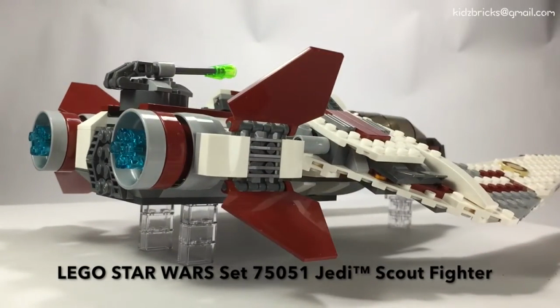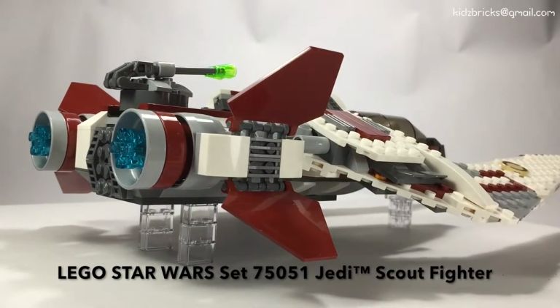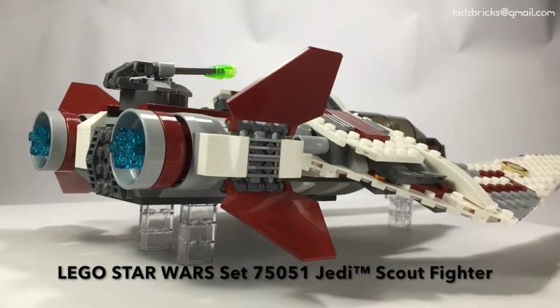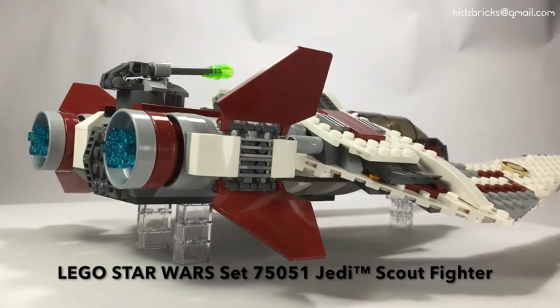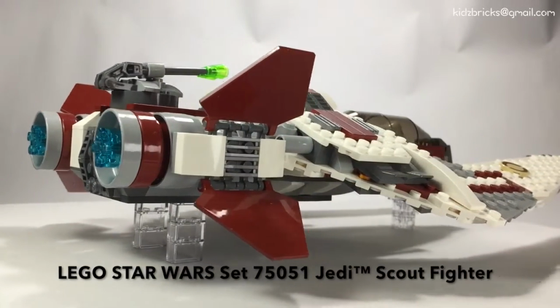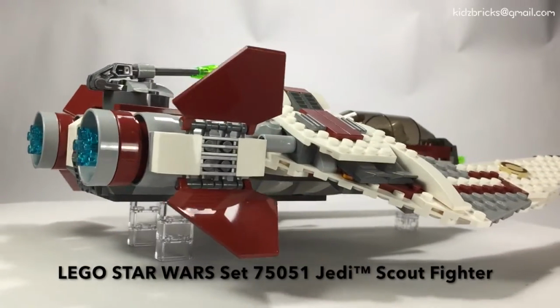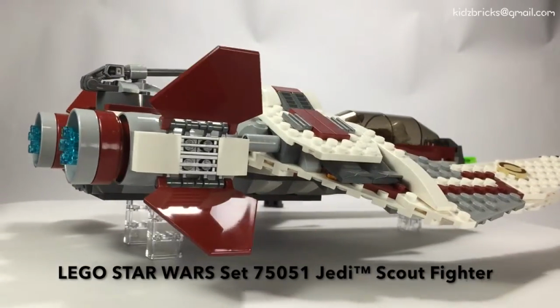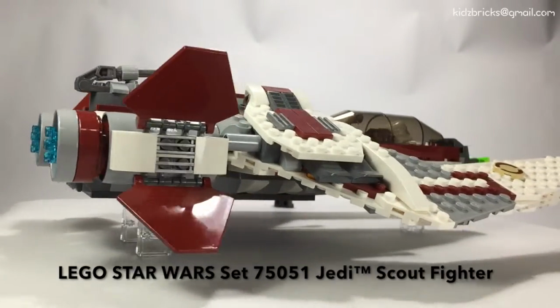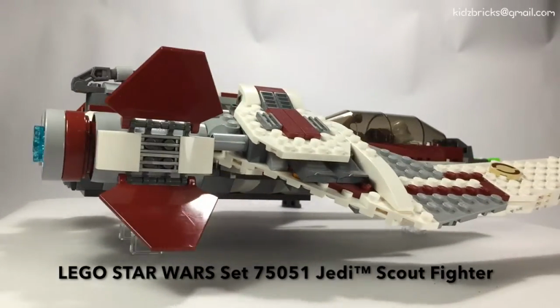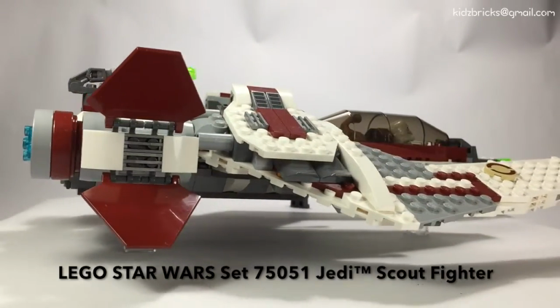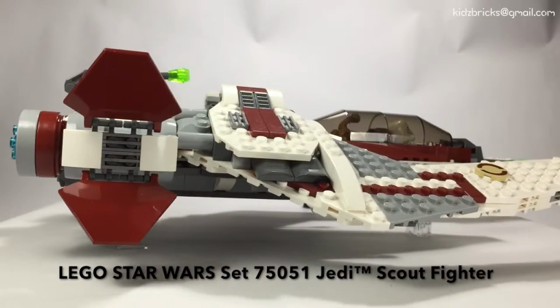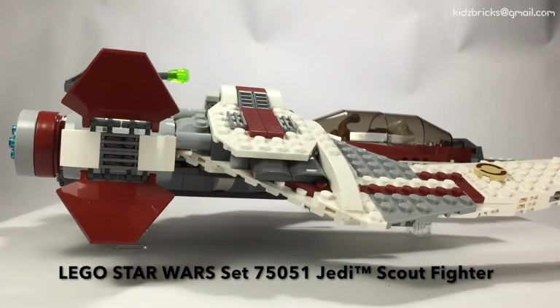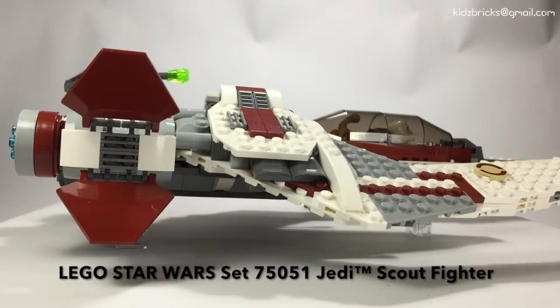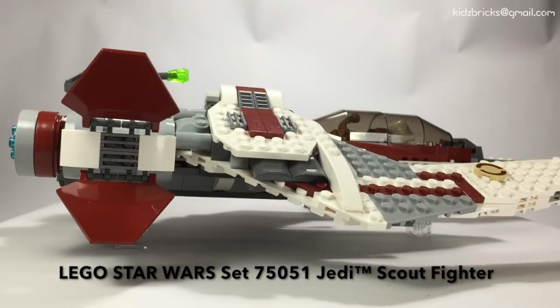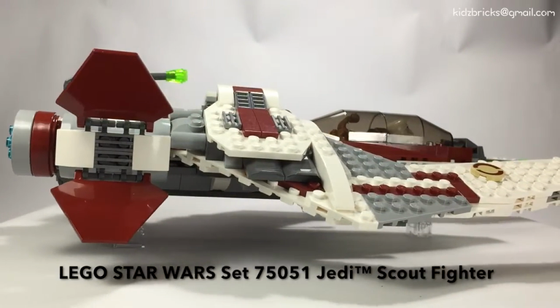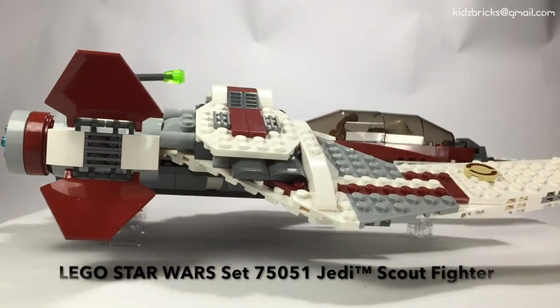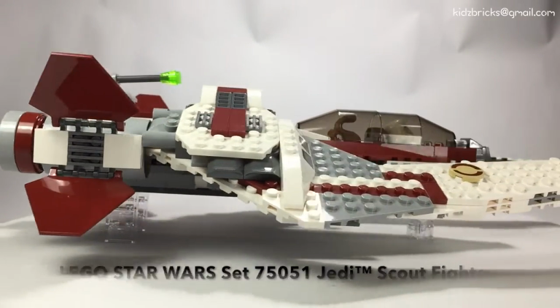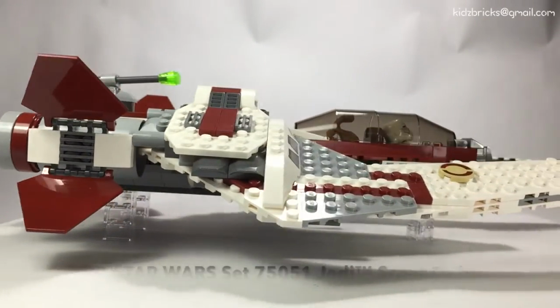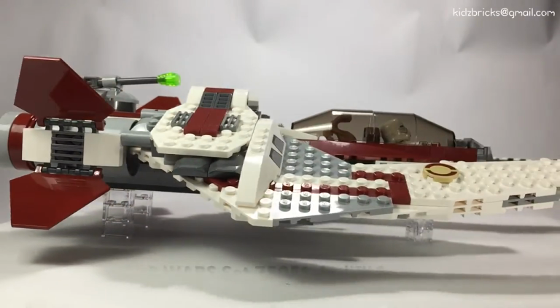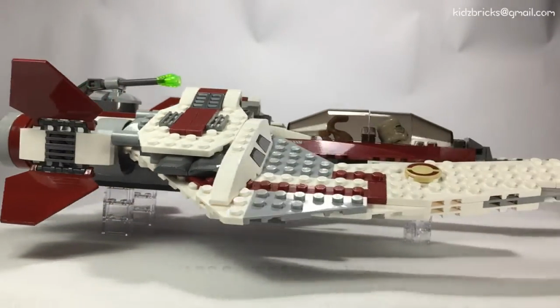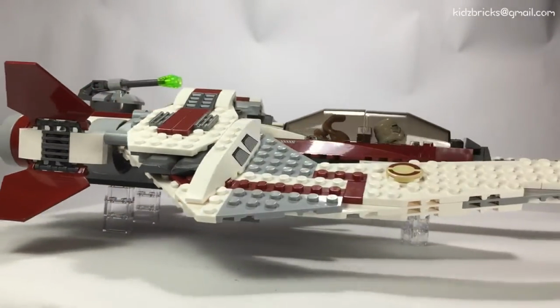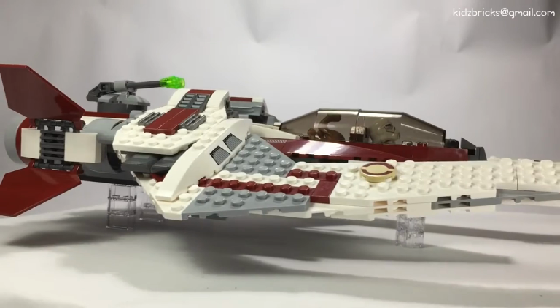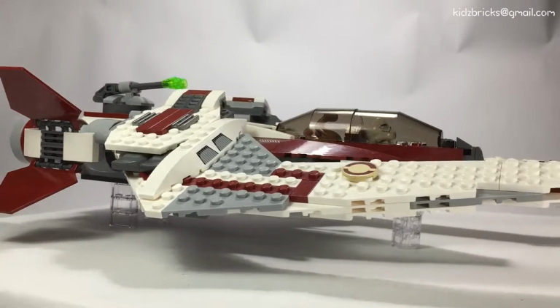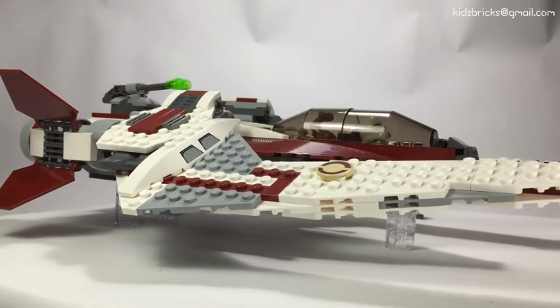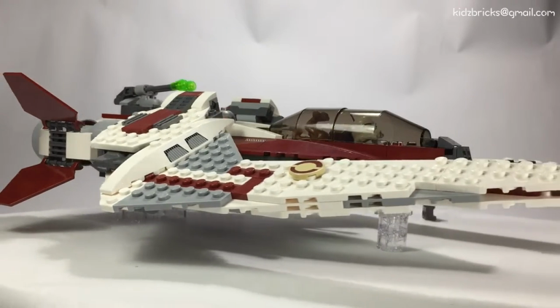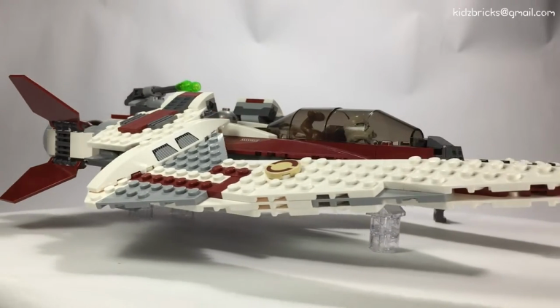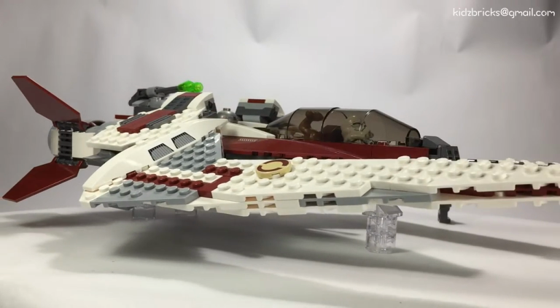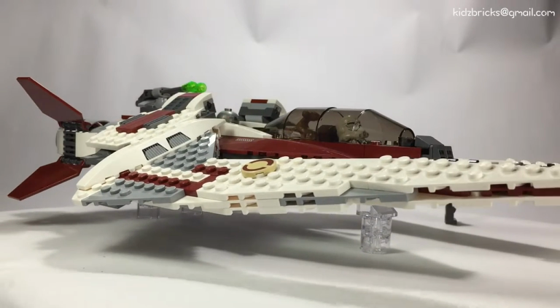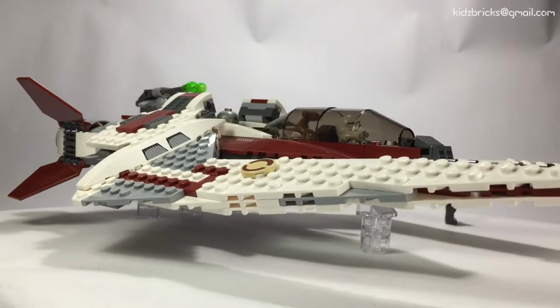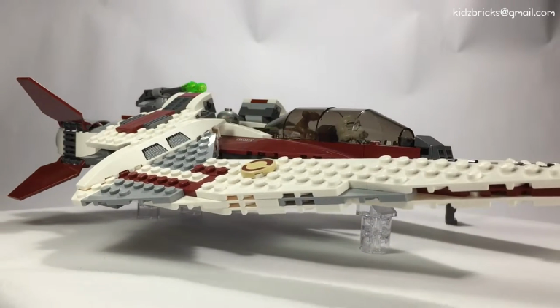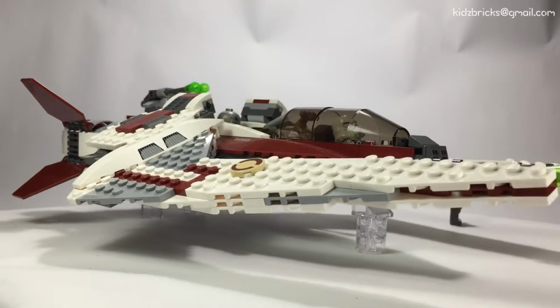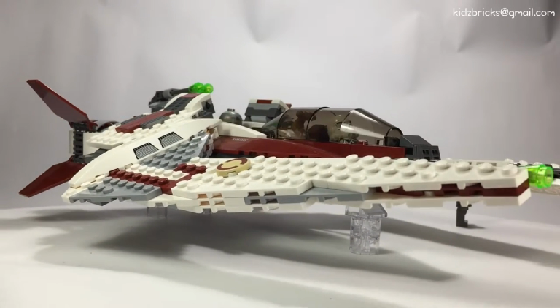This fighter can be found in the Yoda Chronicles series. And even though I haven't watched it, I can attest it's really cool.